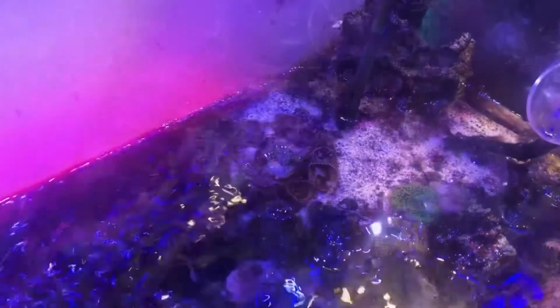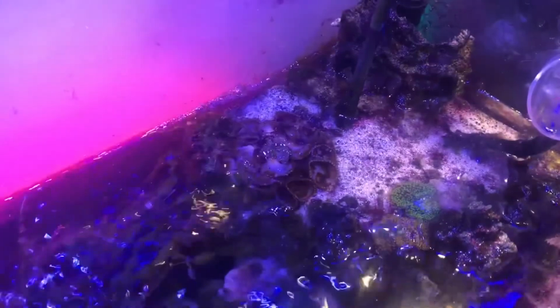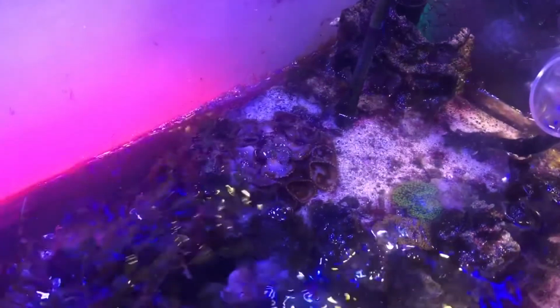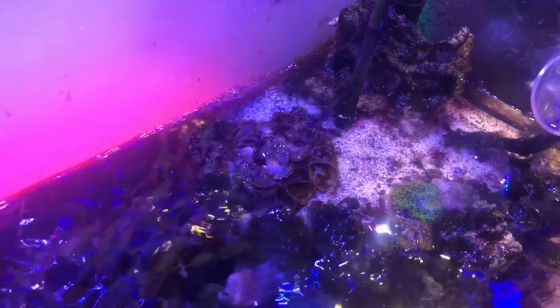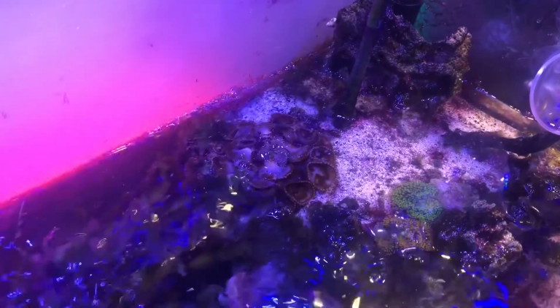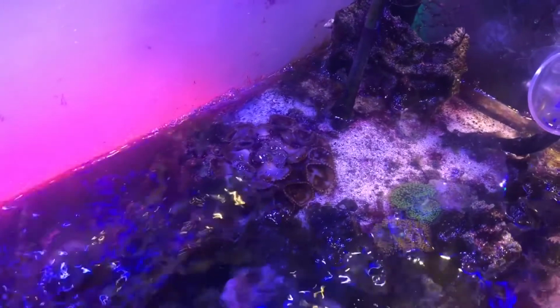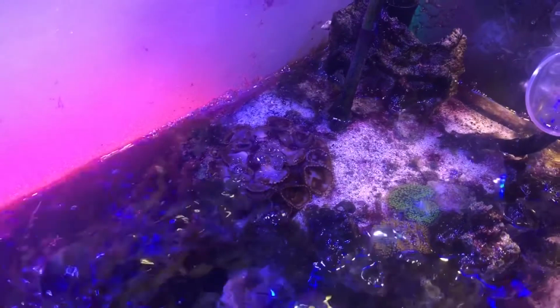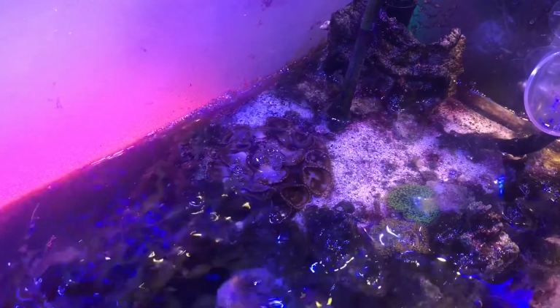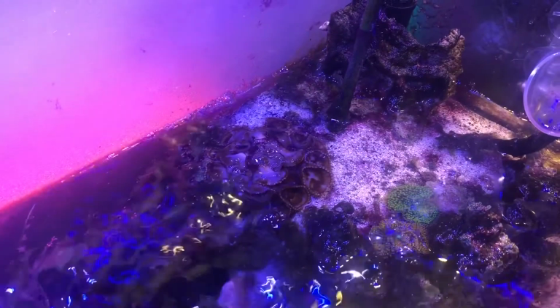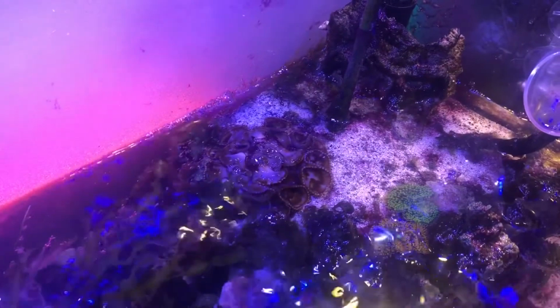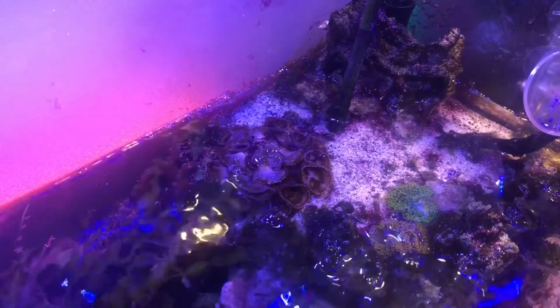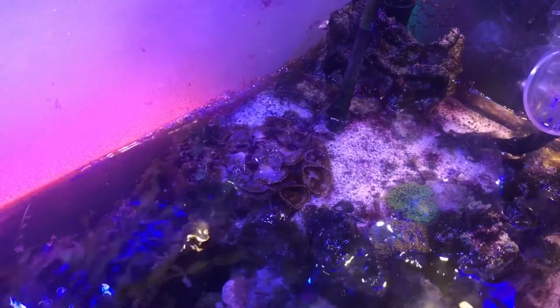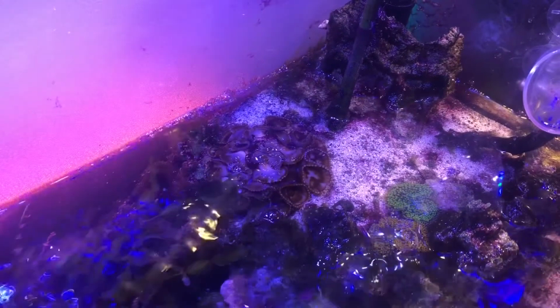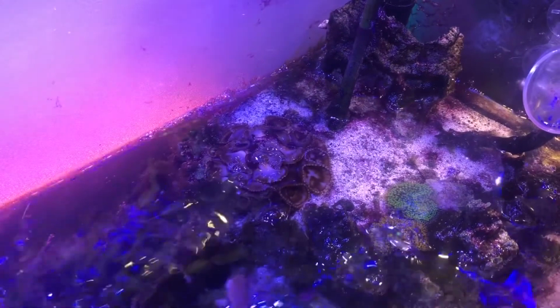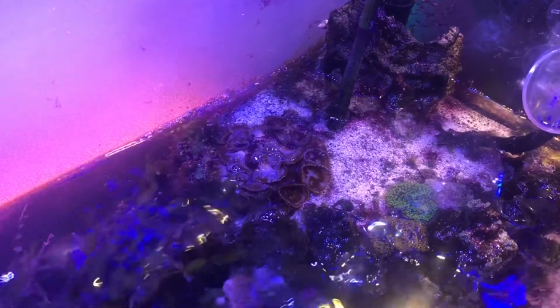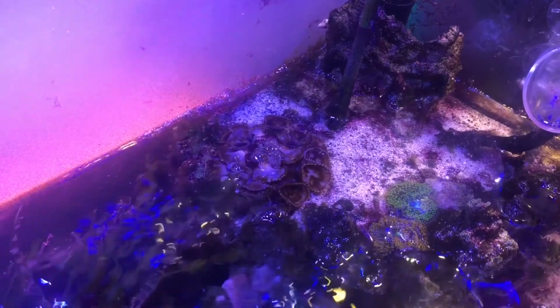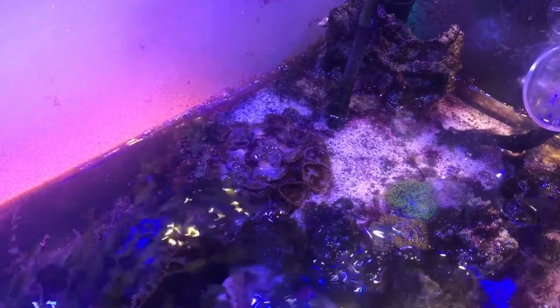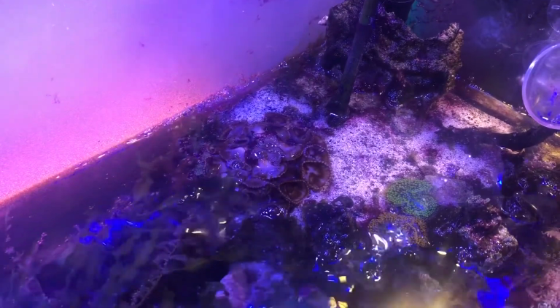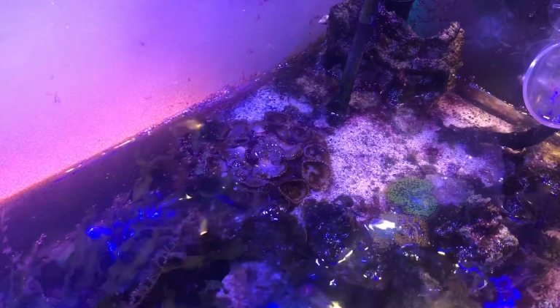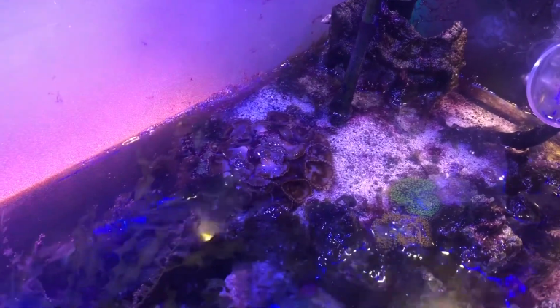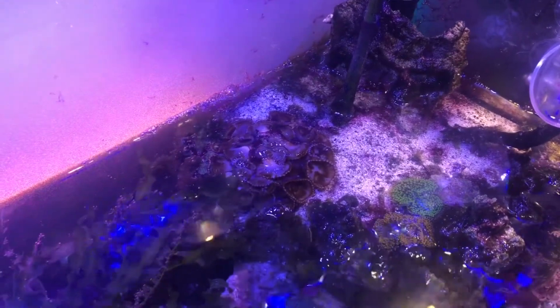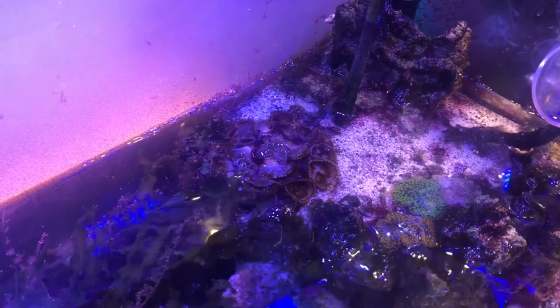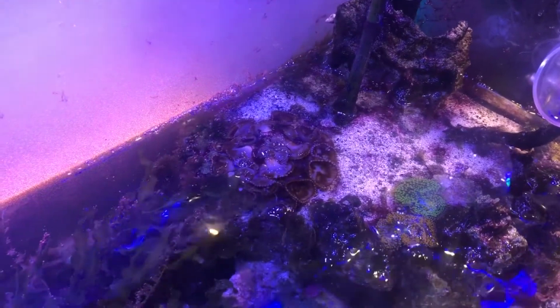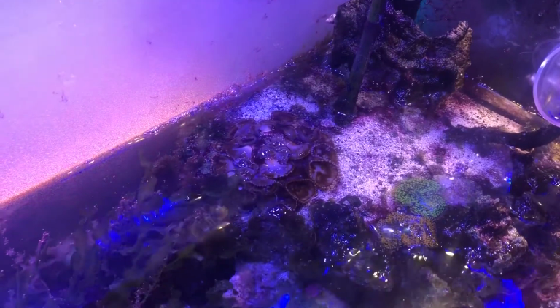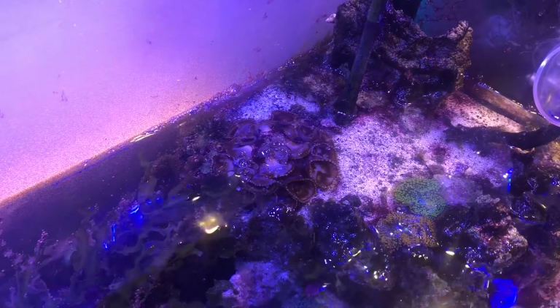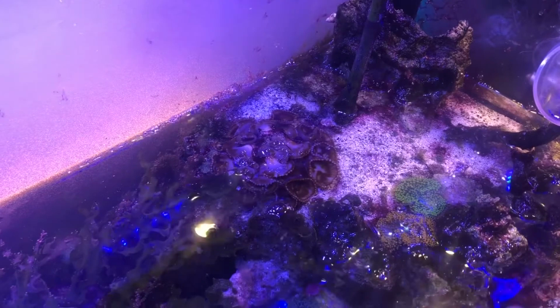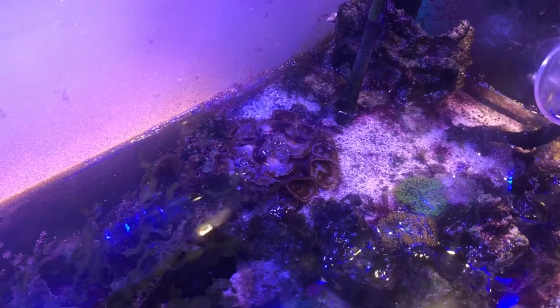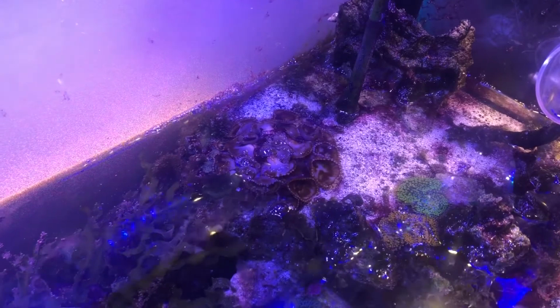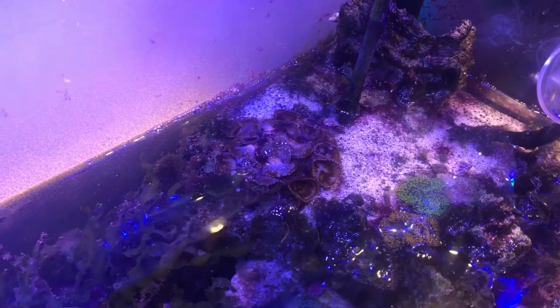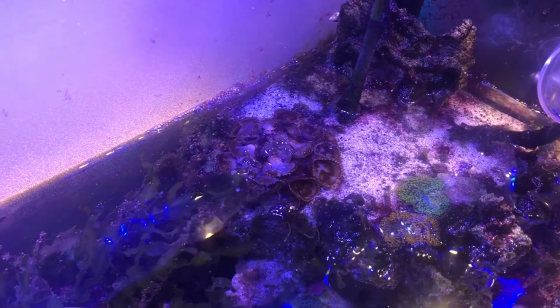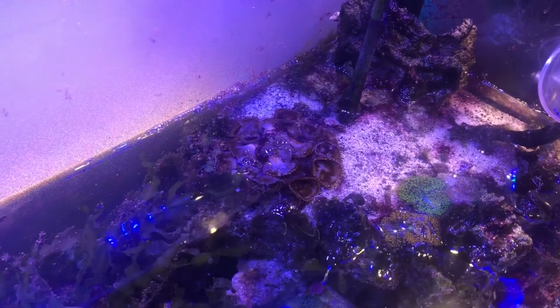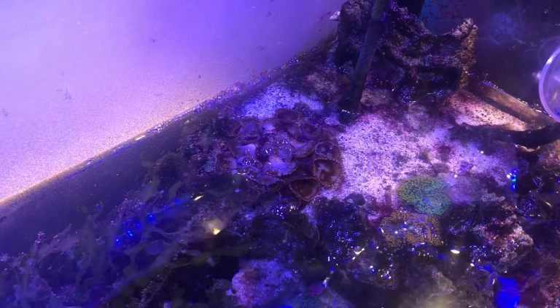This is the tank at its lowest point. You can see the palythoa and ricordia are partially exposed.